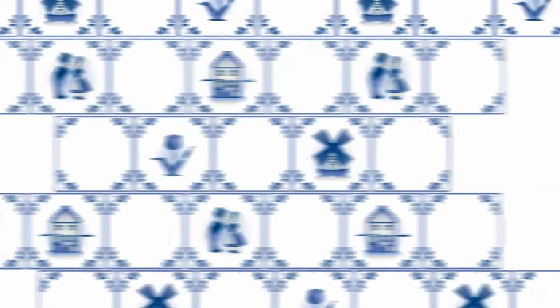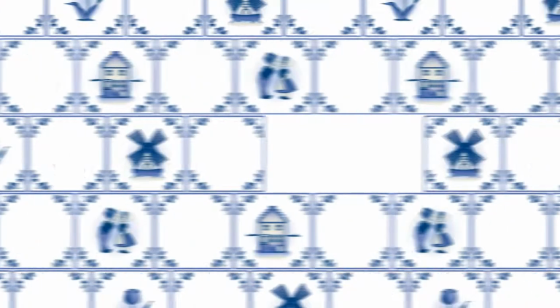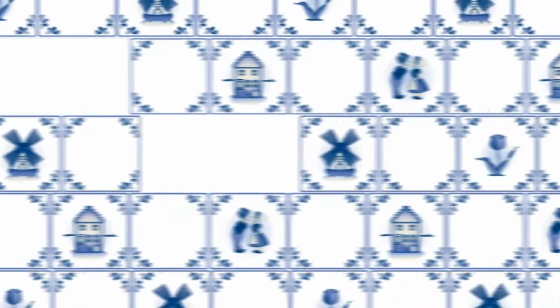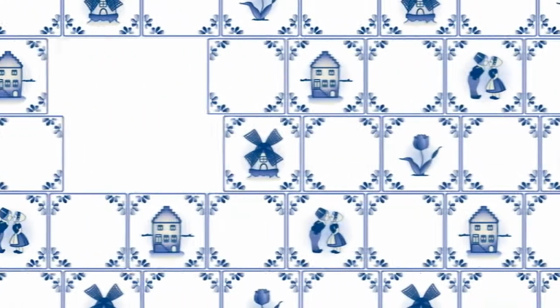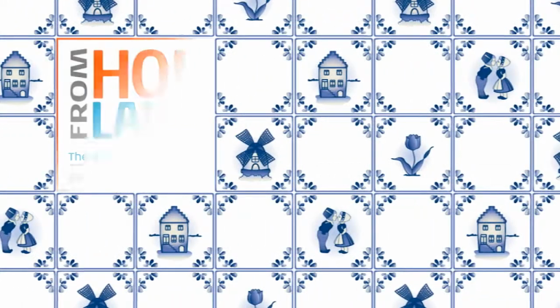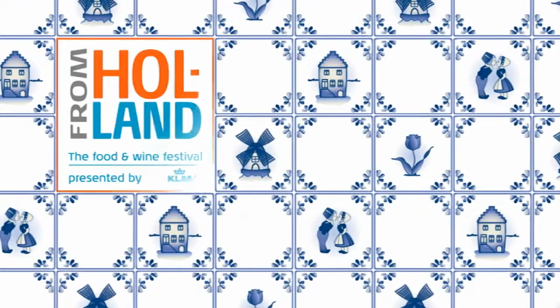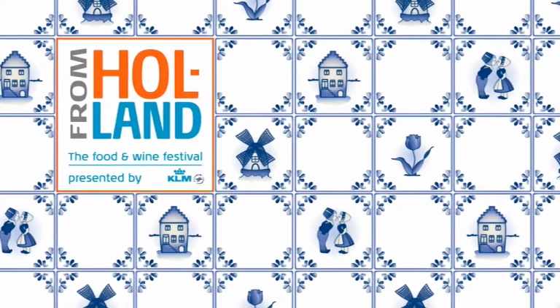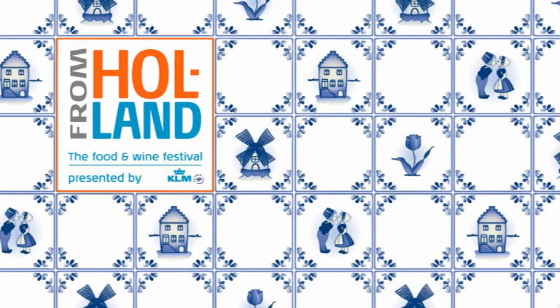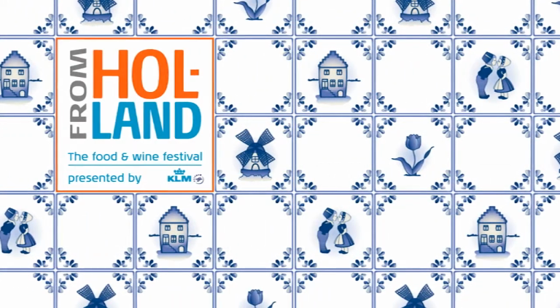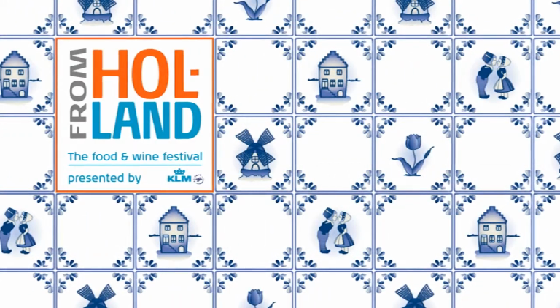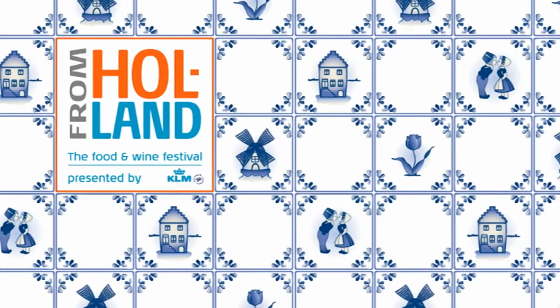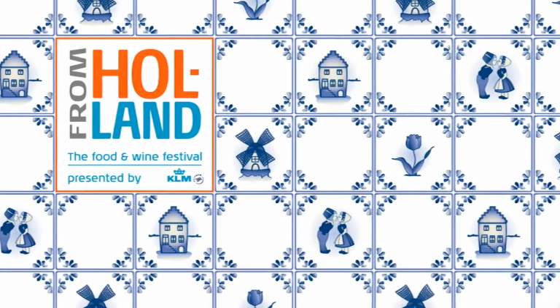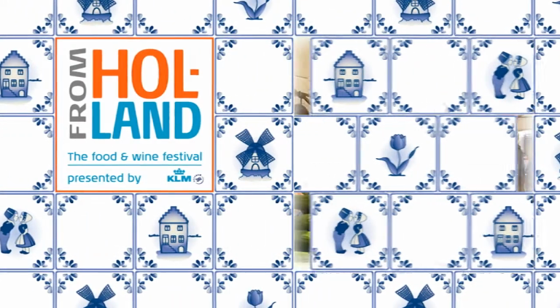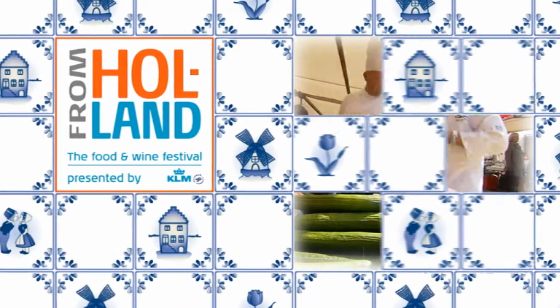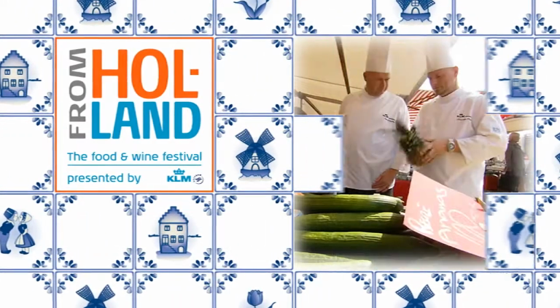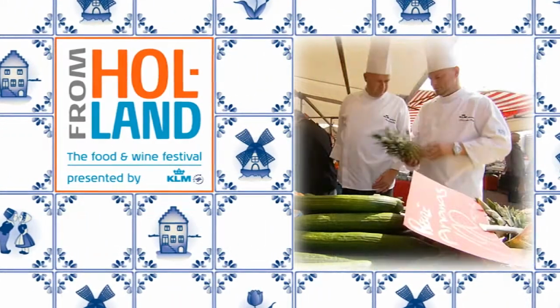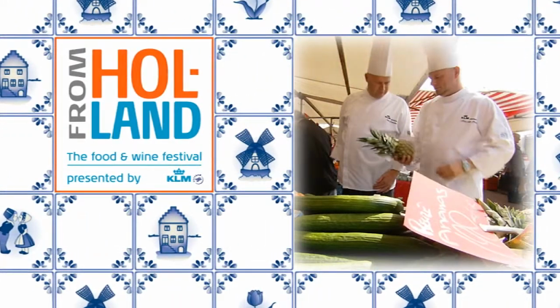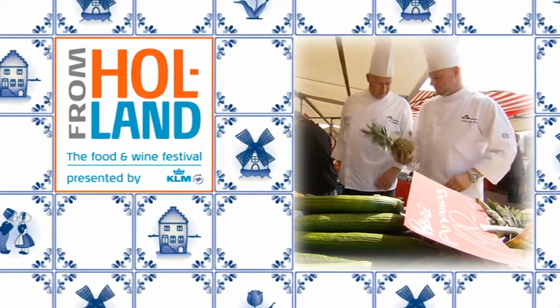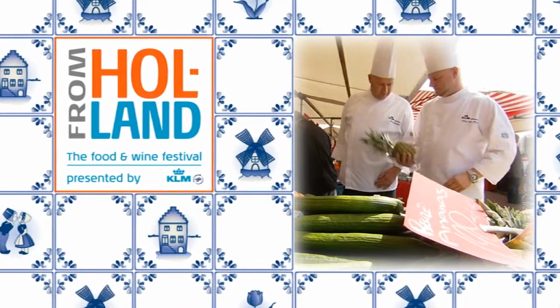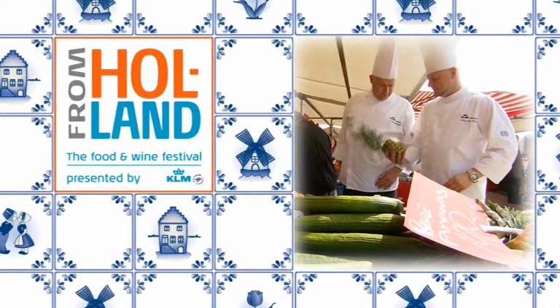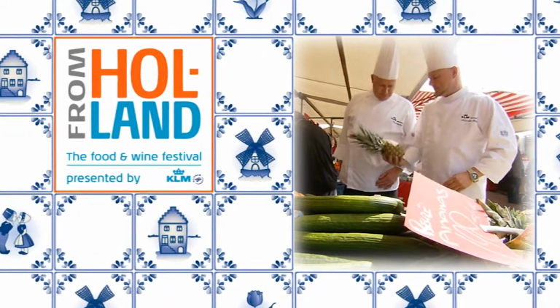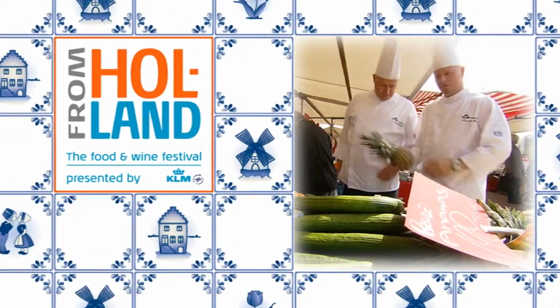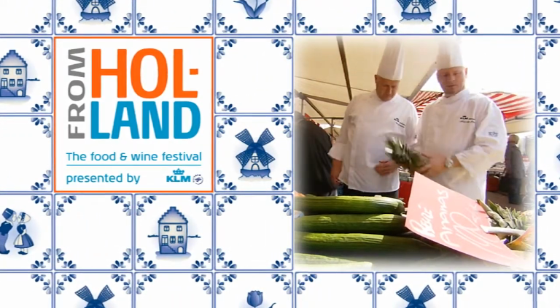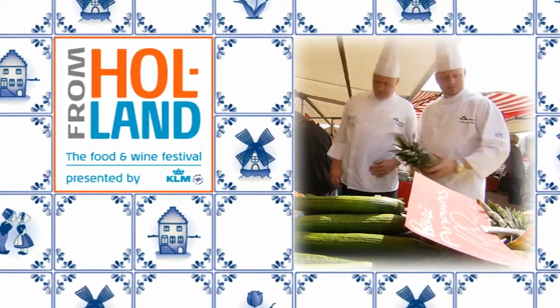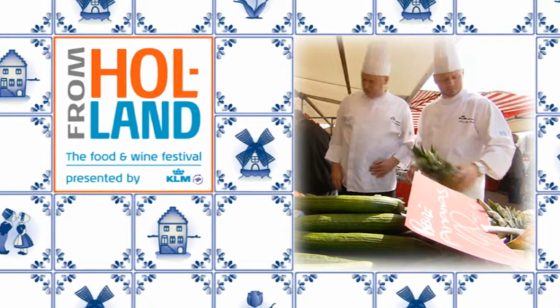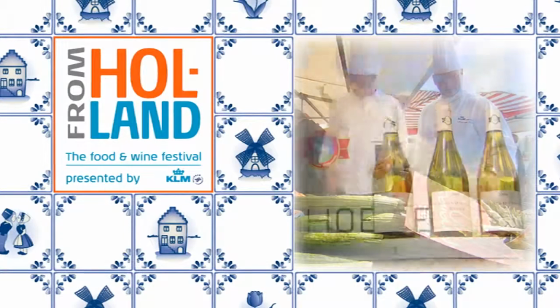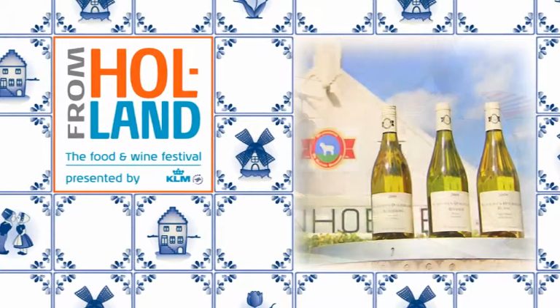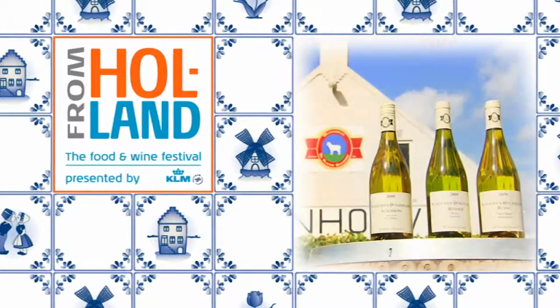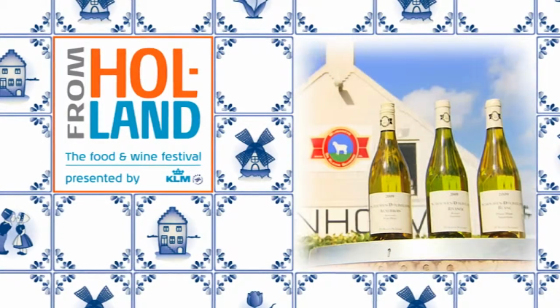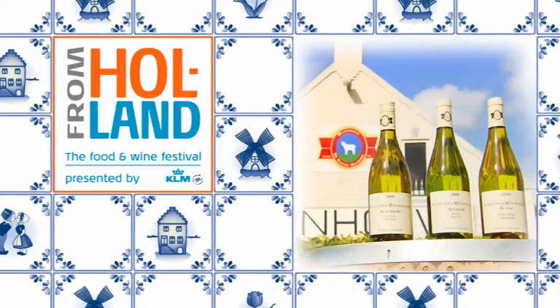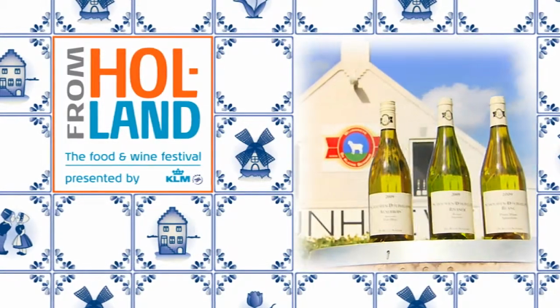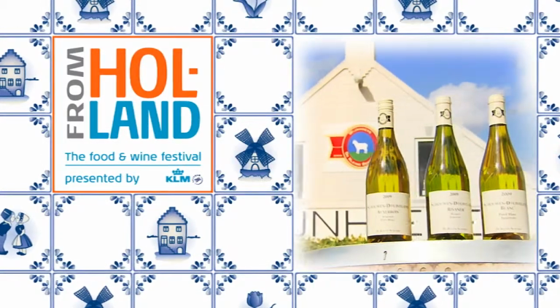KLM's From Holland Festival can be experienced on all flights departing from Amsterdam in October and November 2010.